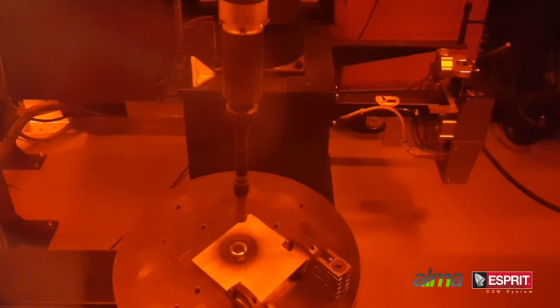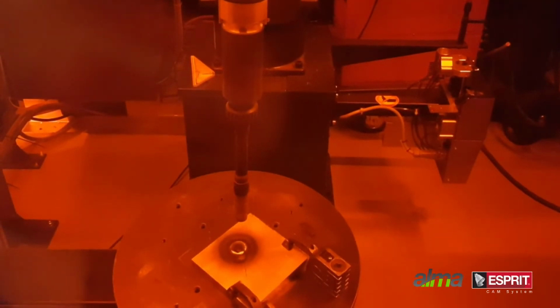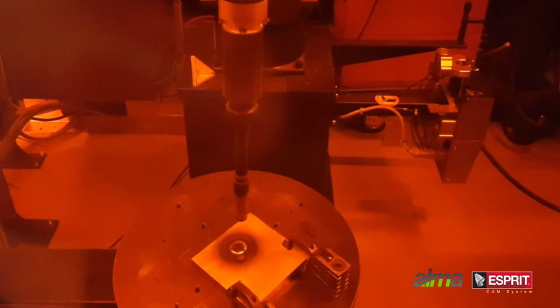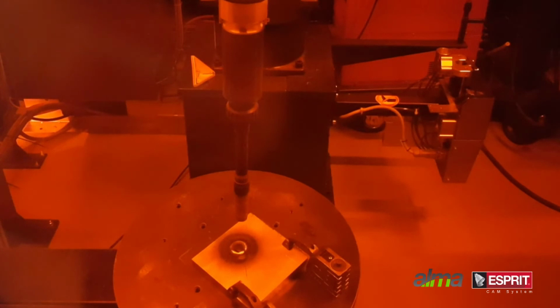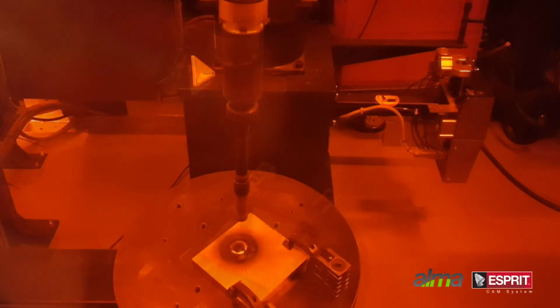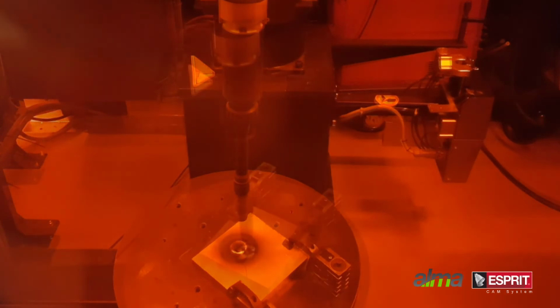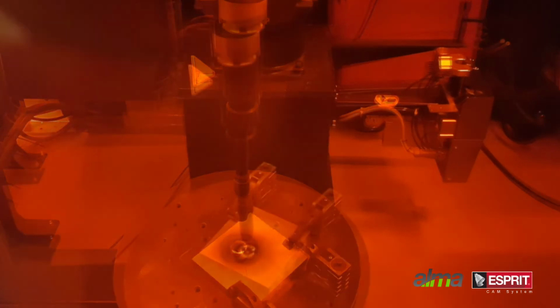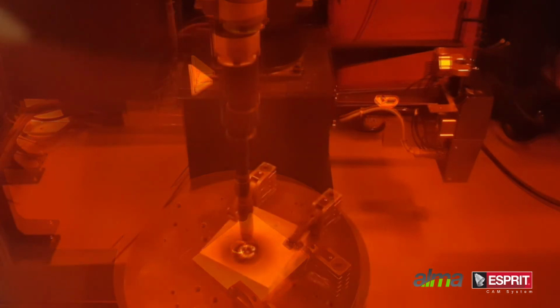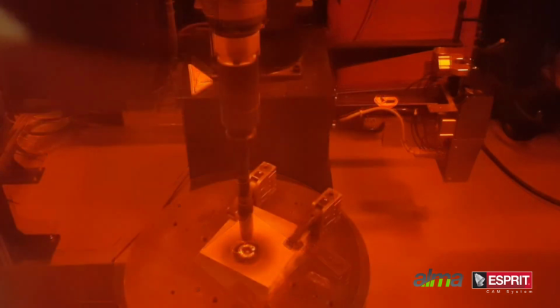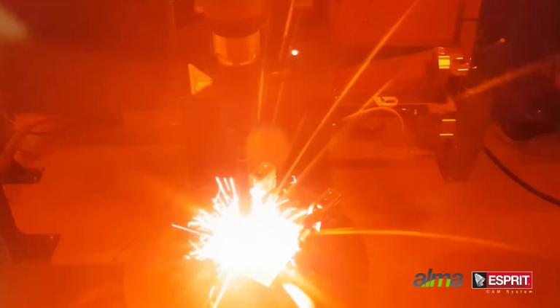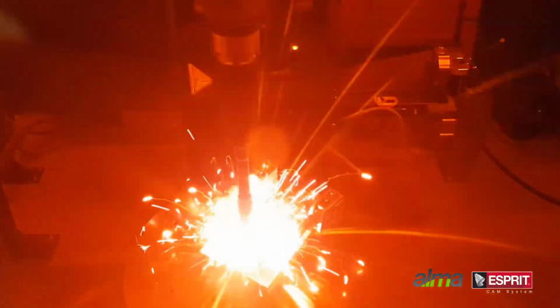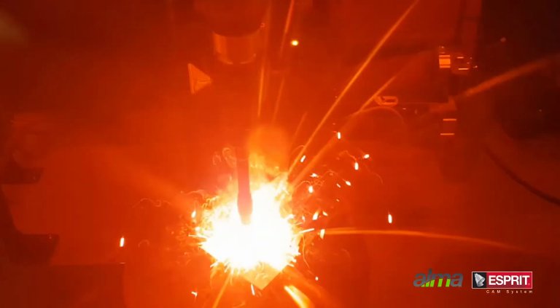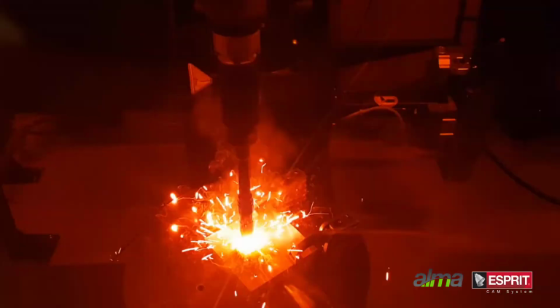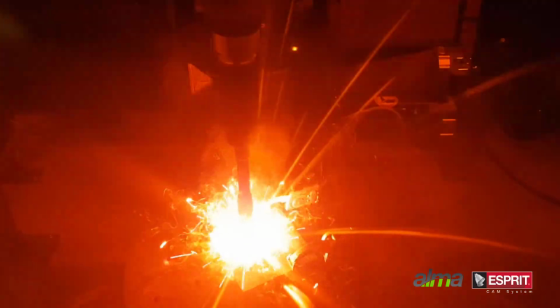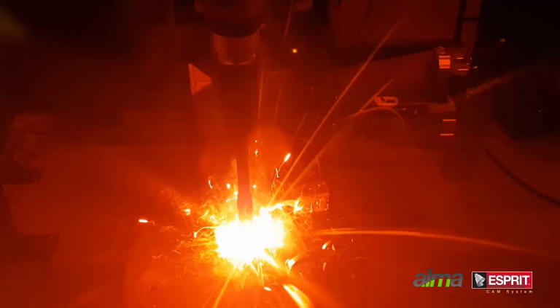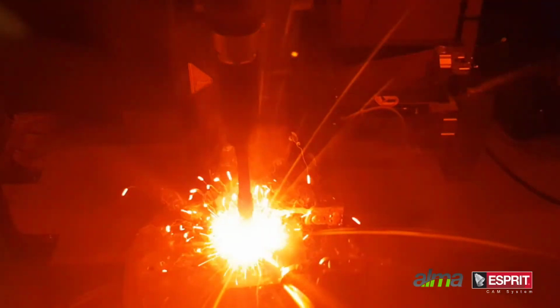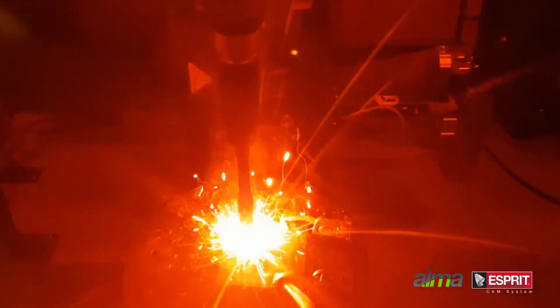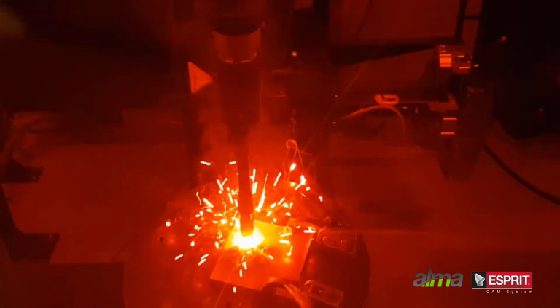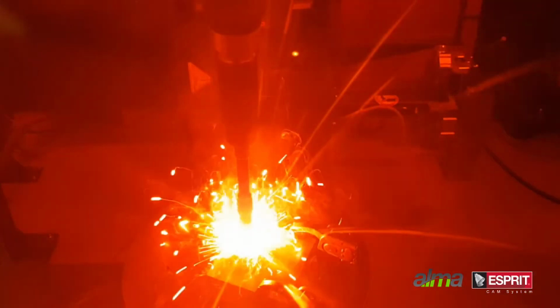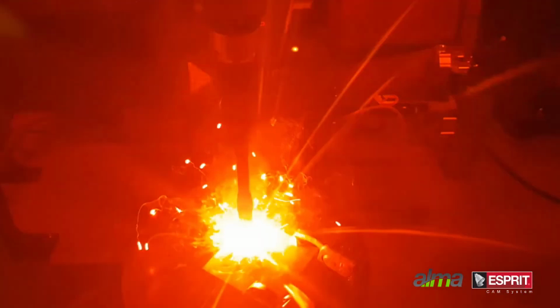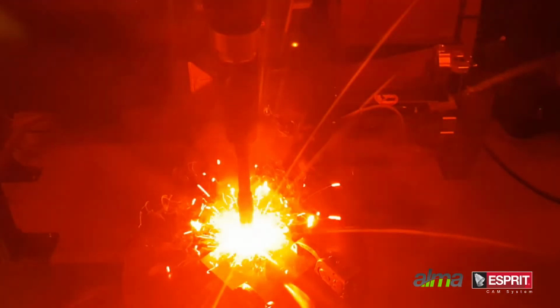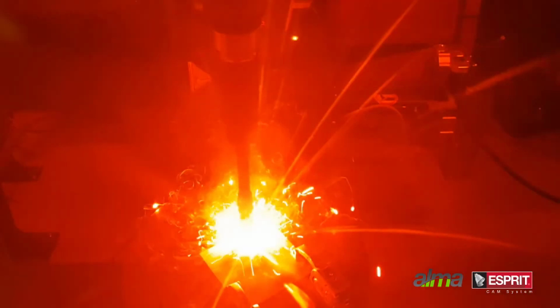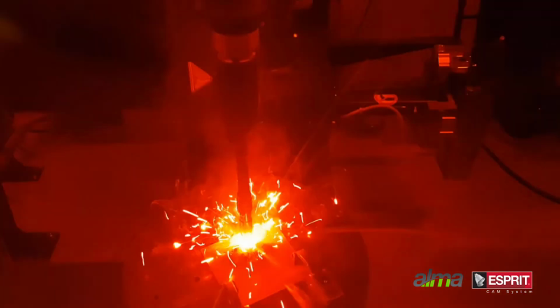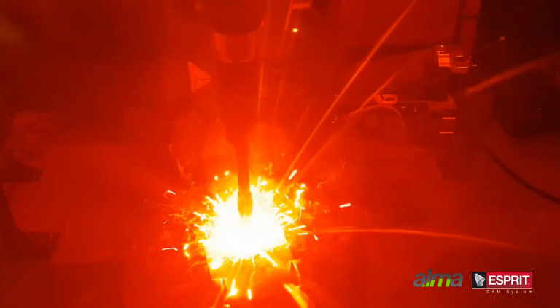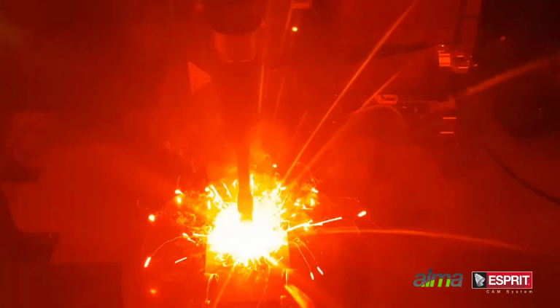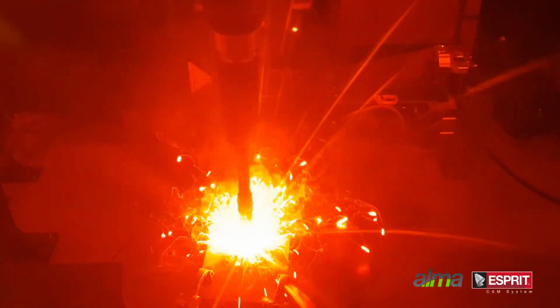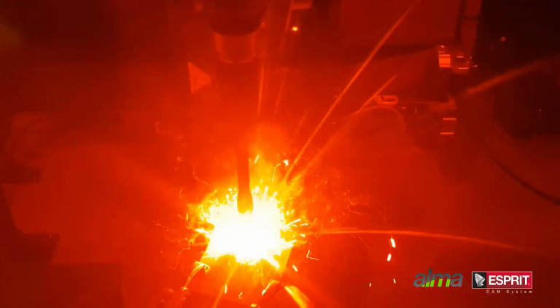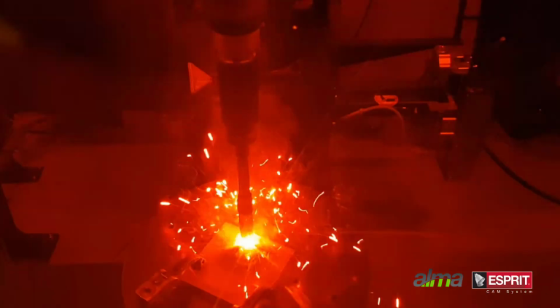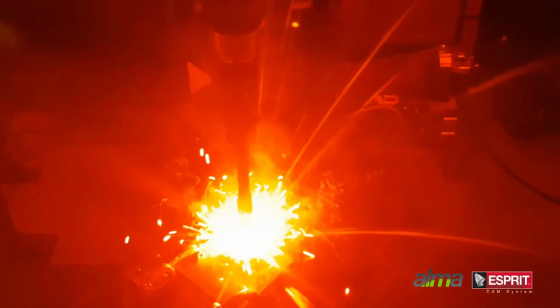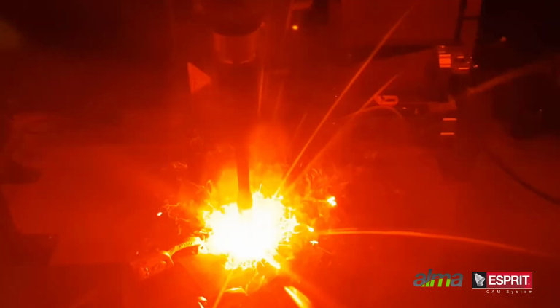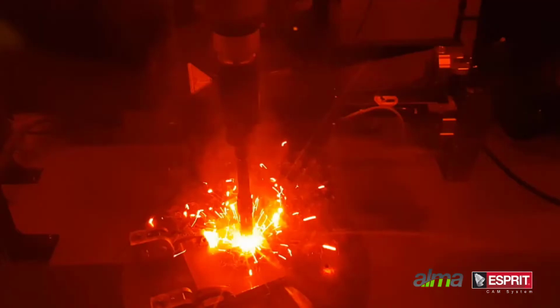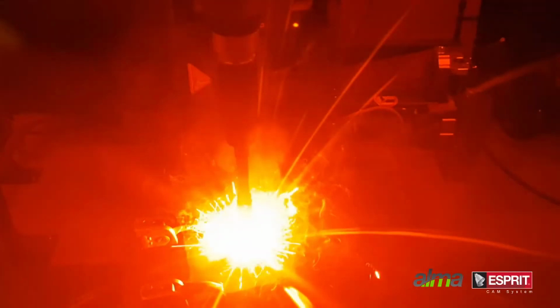Fronius has also equipped other machines, such as the Mazak J600, also supported by Esprit.